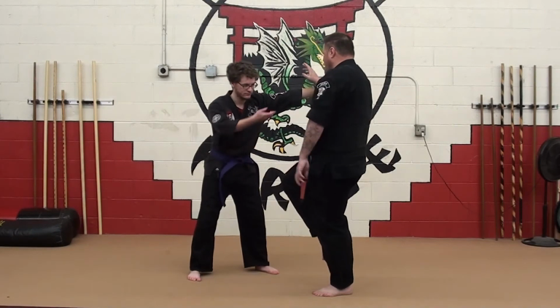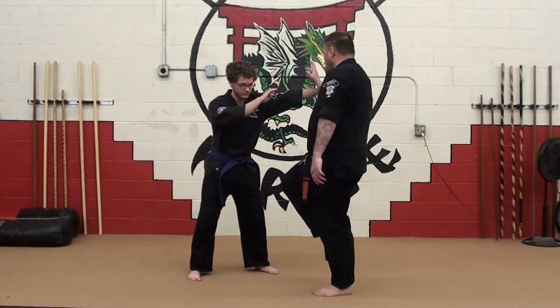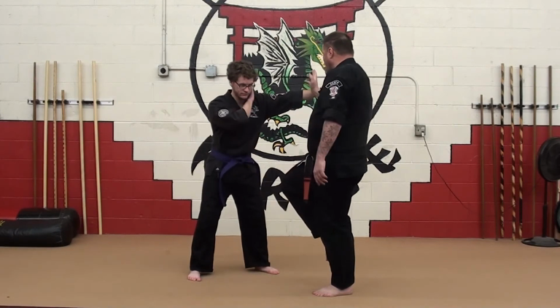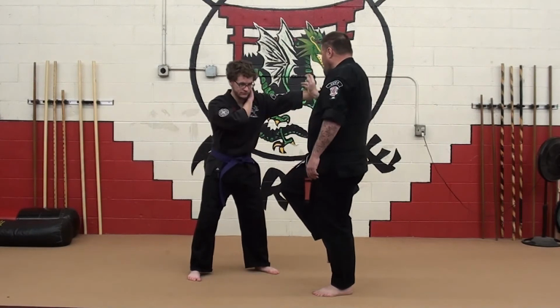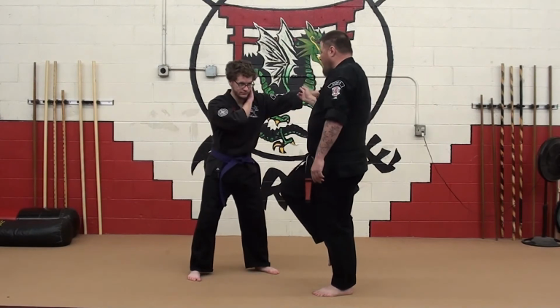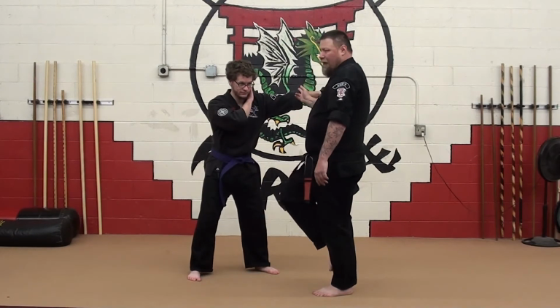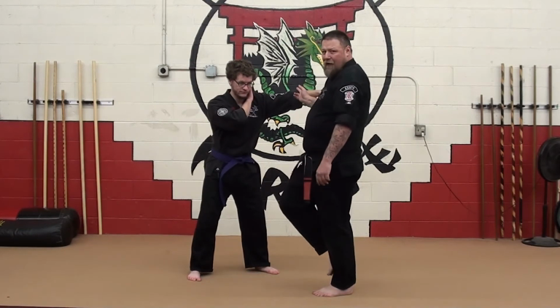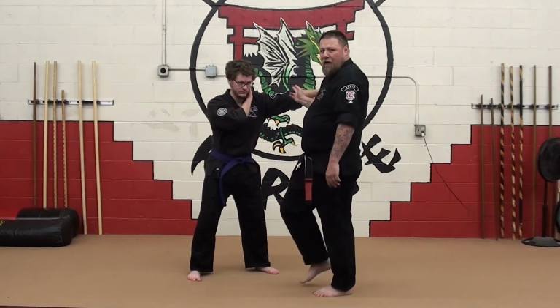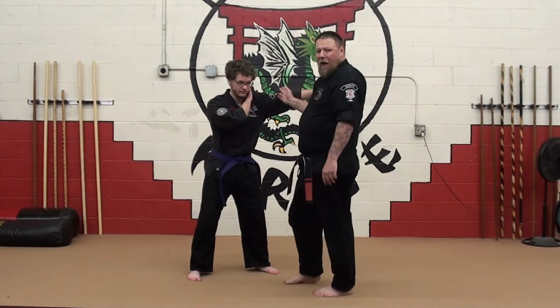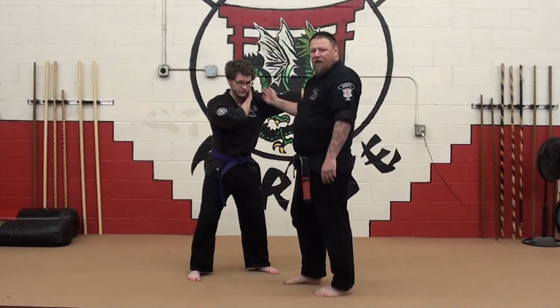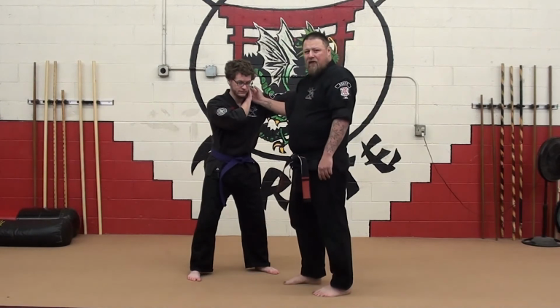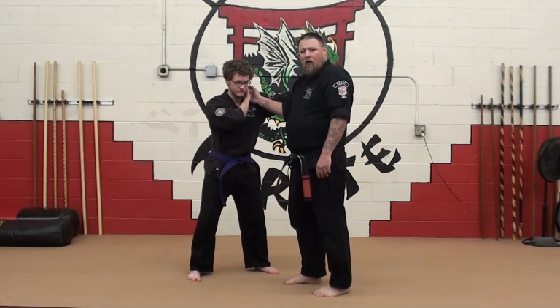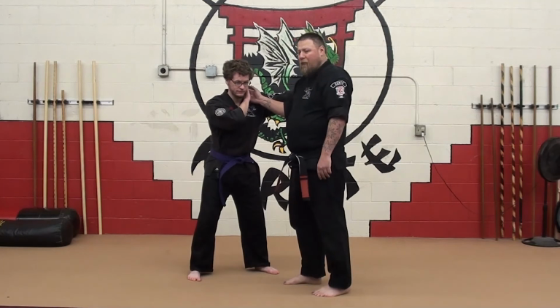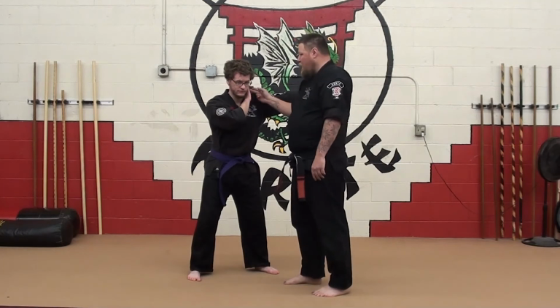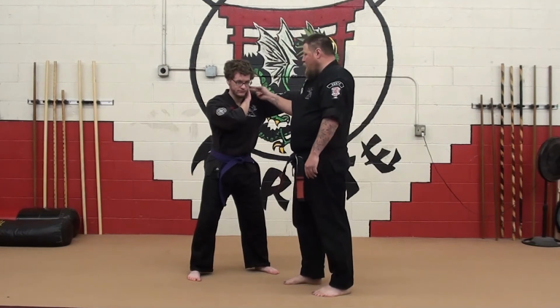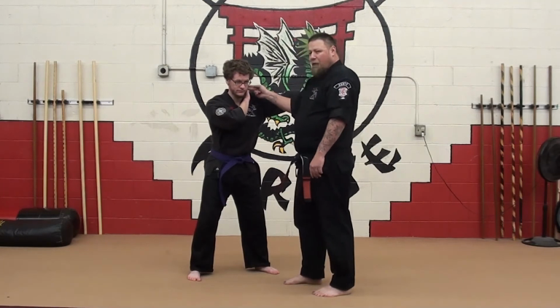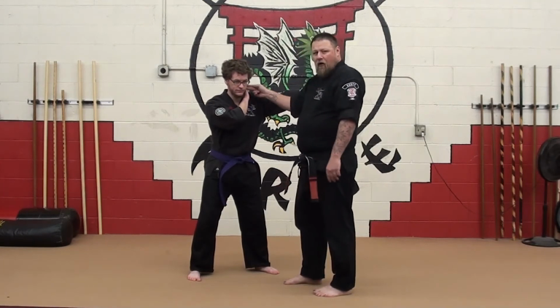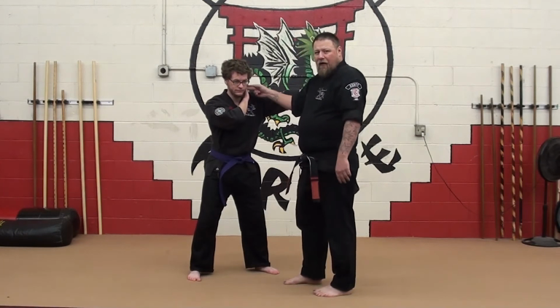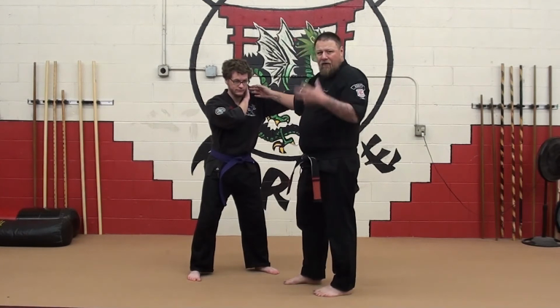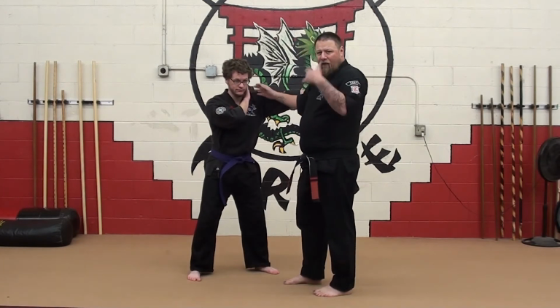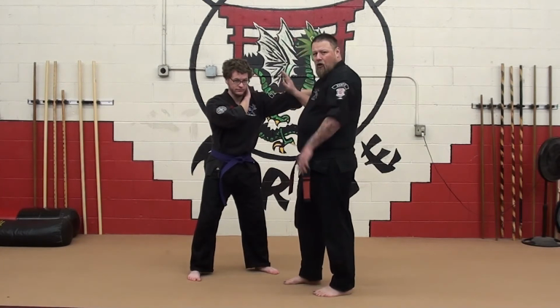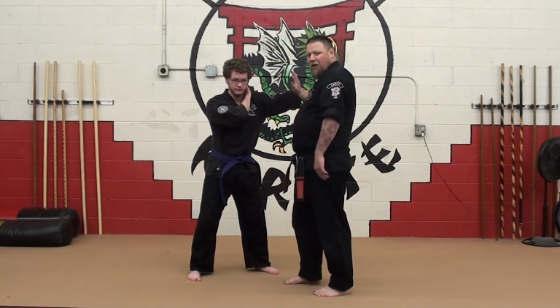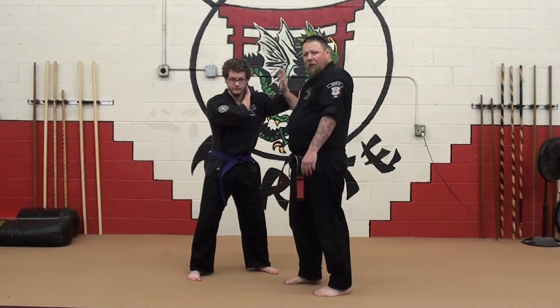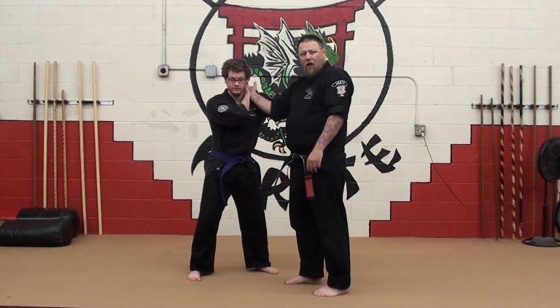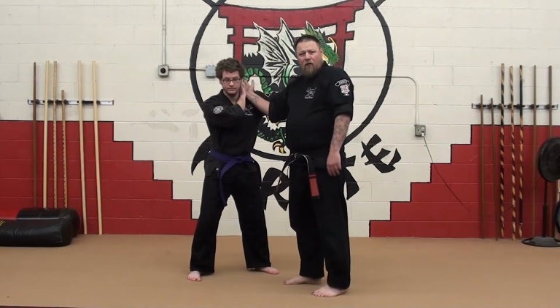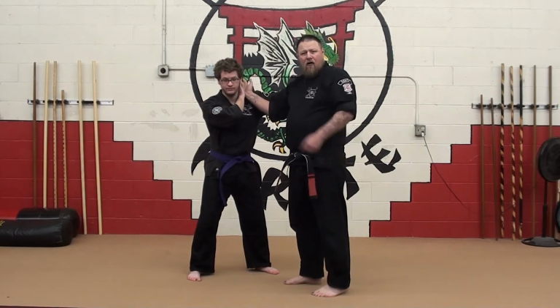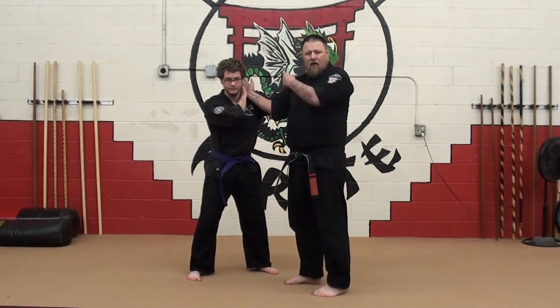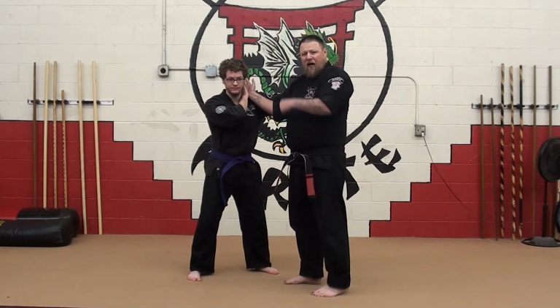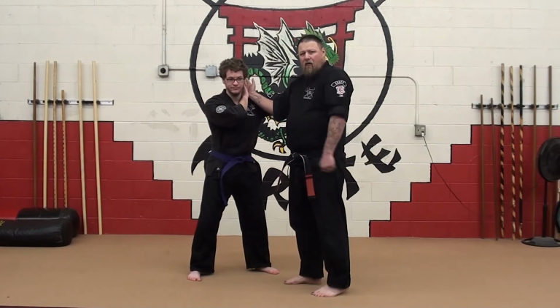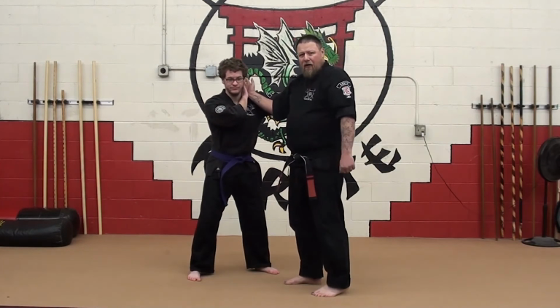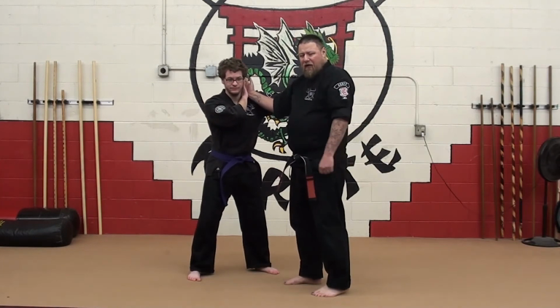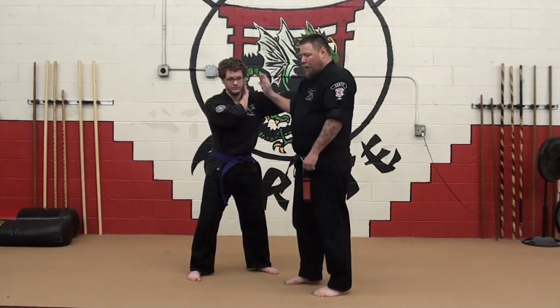I follow the path of his arm to my target. I don't even have to look. If I follow, I know I'll hit my target.